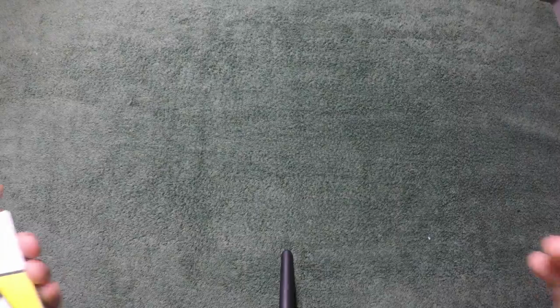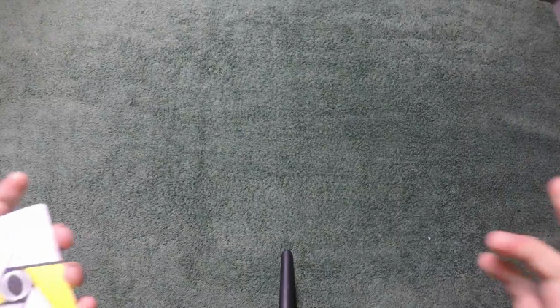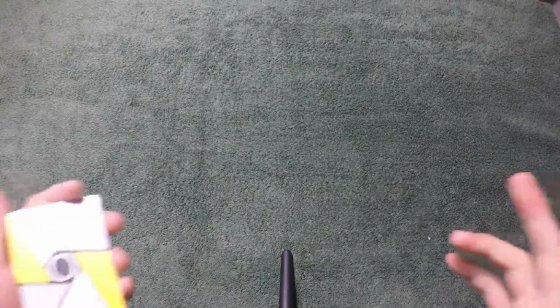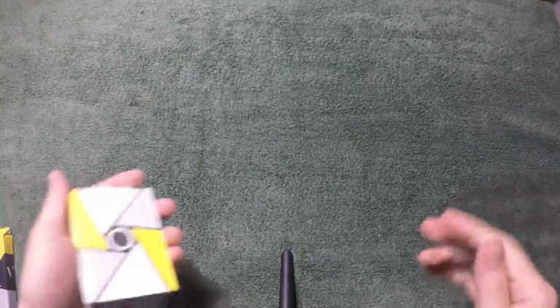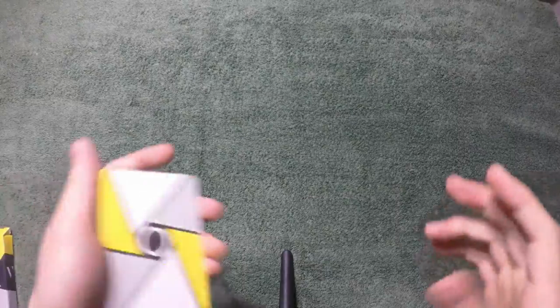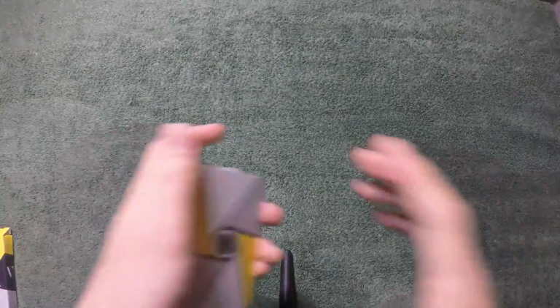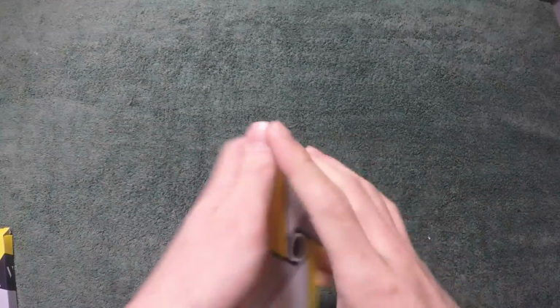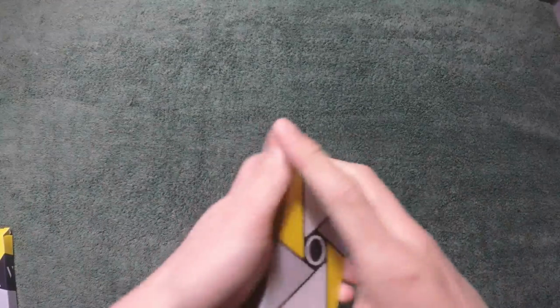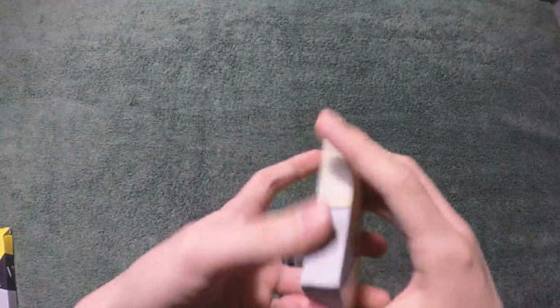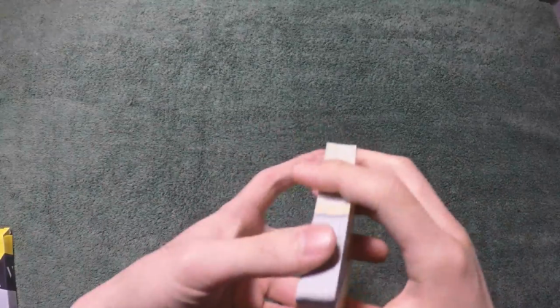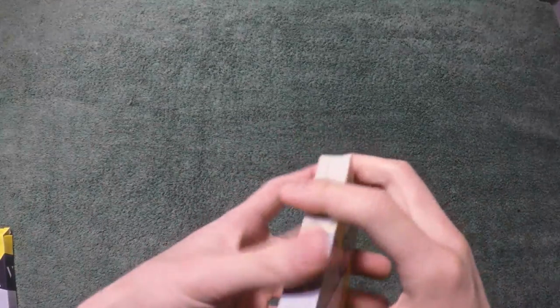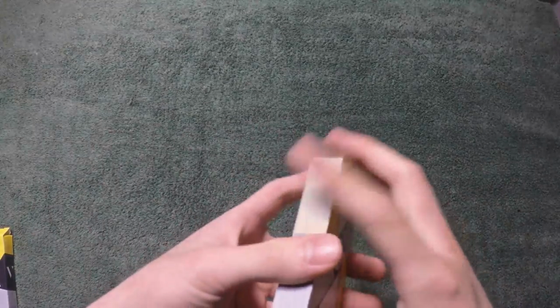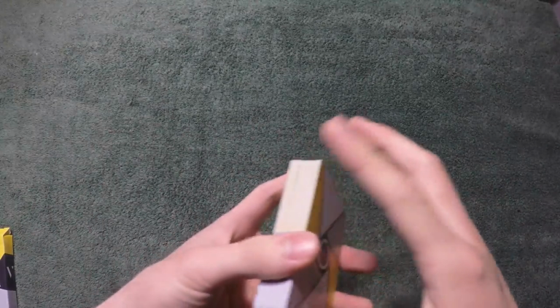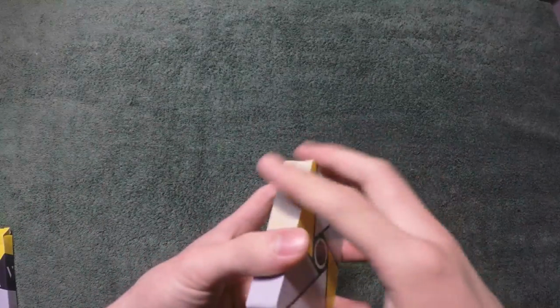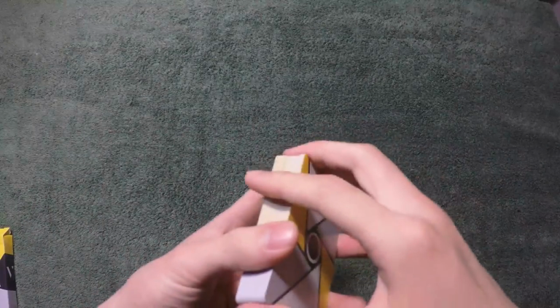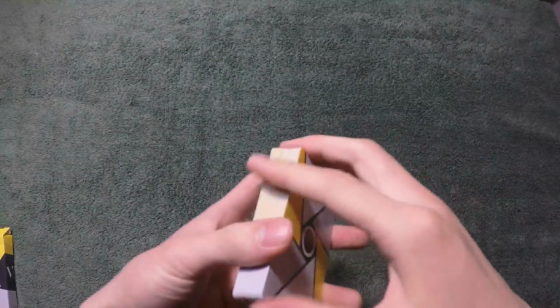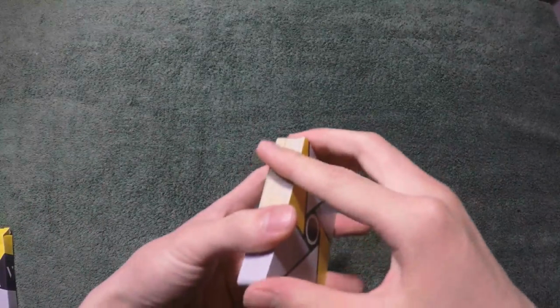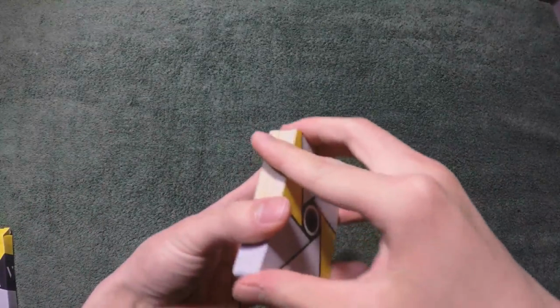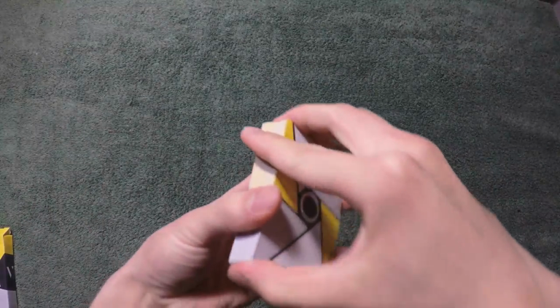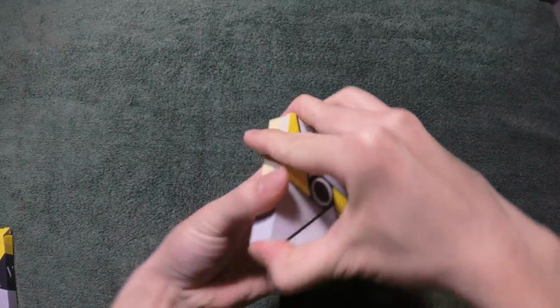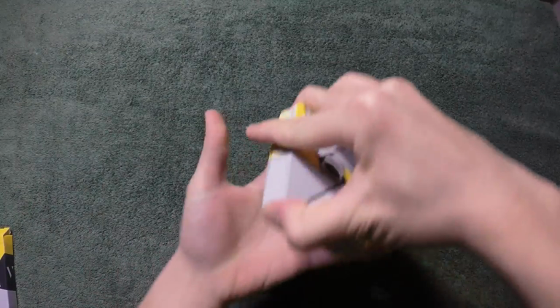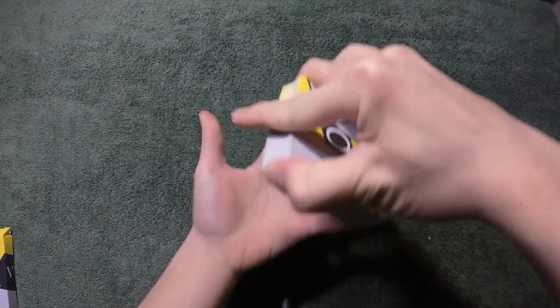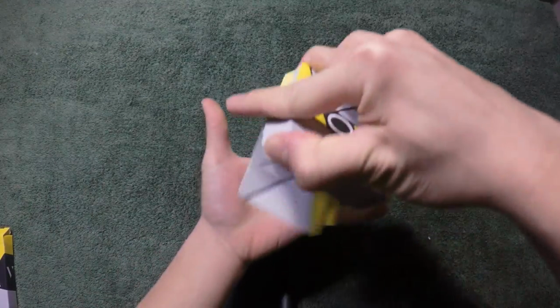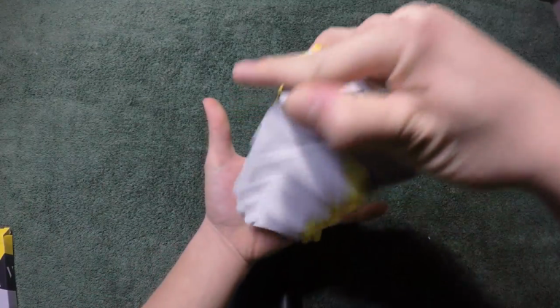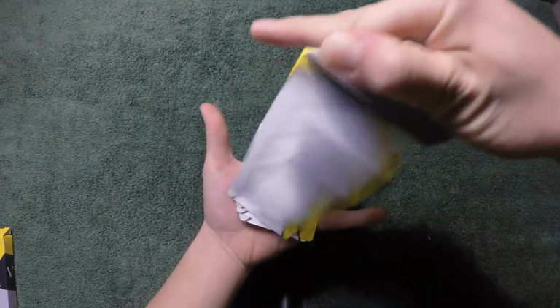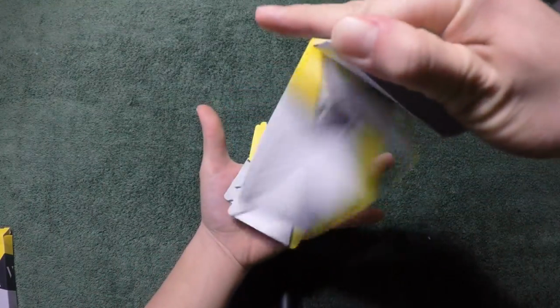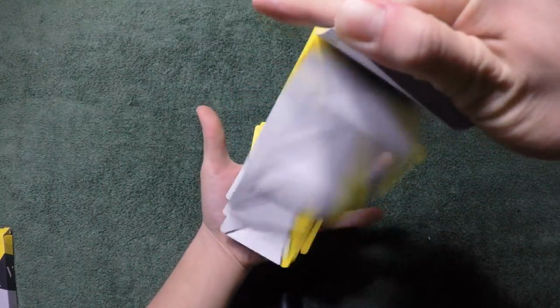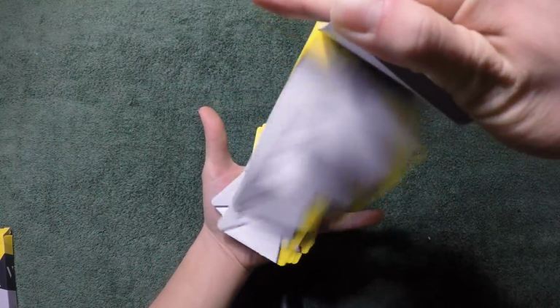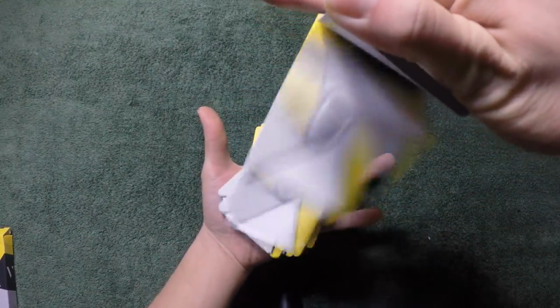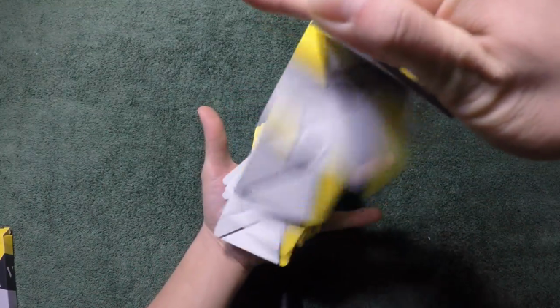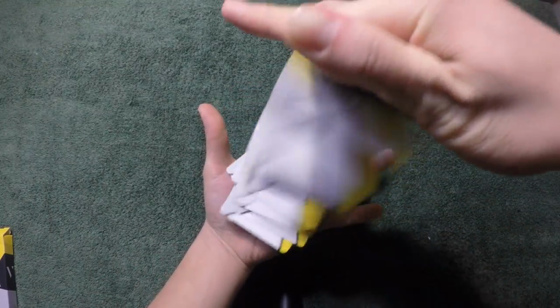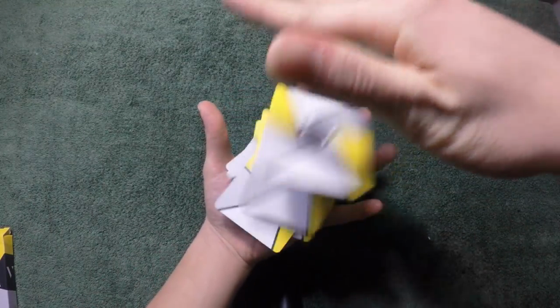Hey, what's up guys? Welcome back to my channel. Today I'm going to teach you how to dribble a deck of cards.